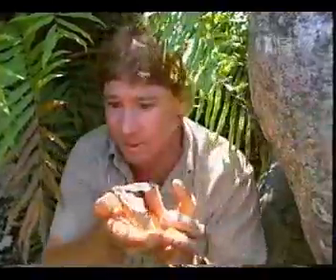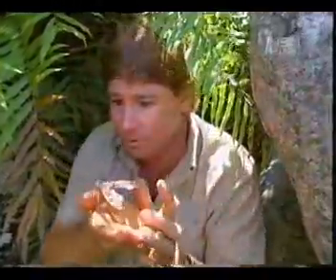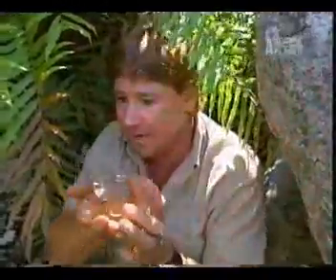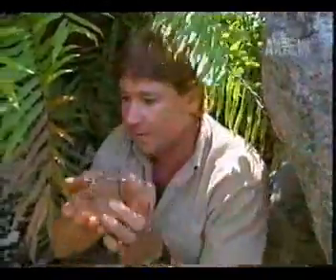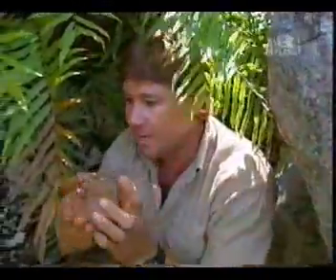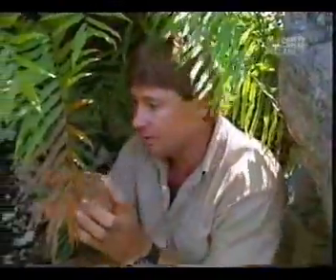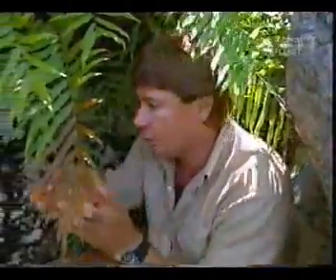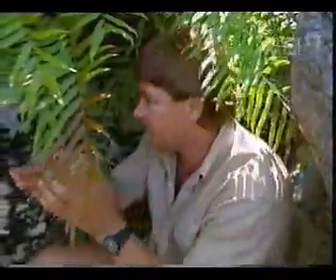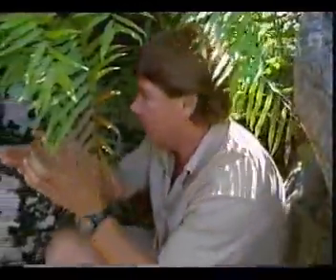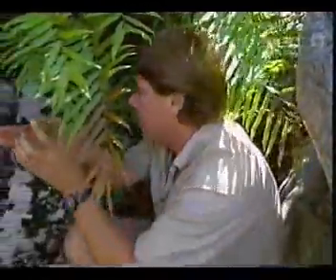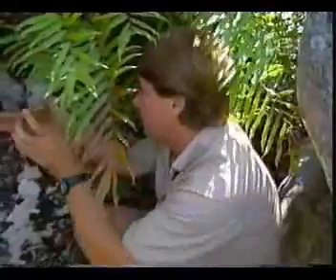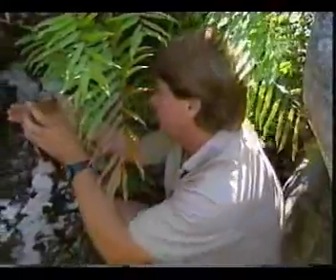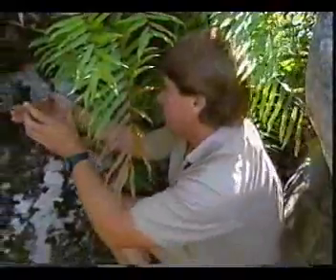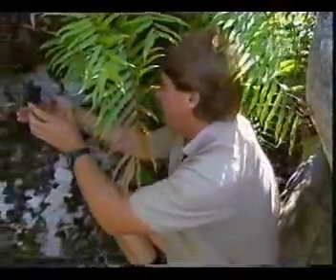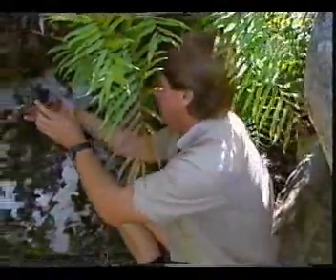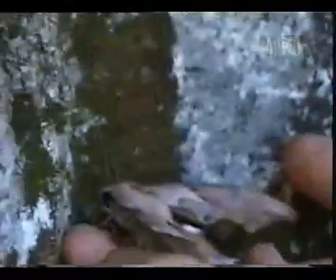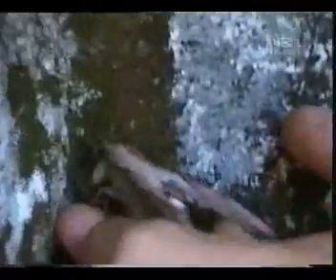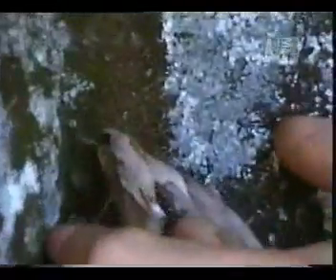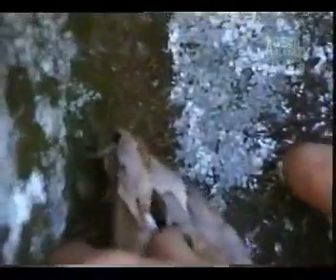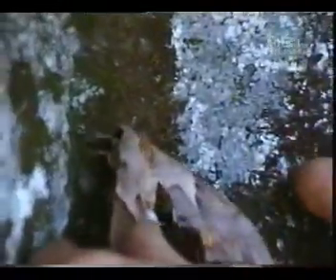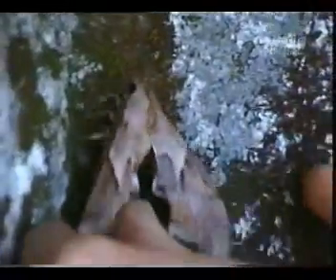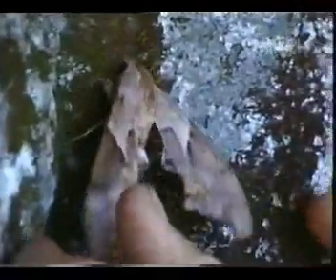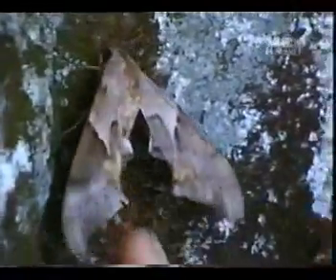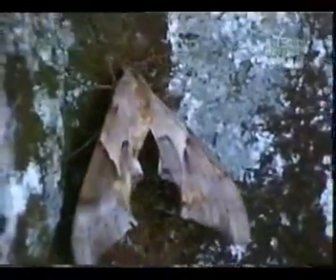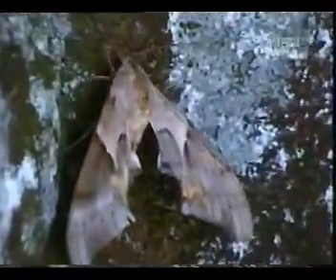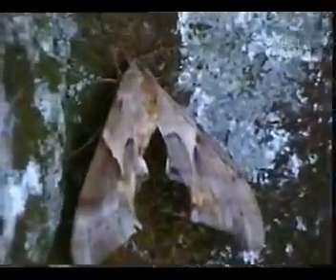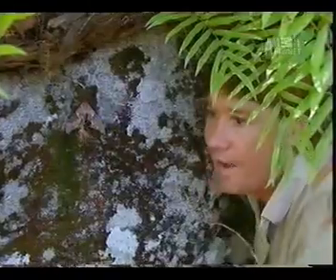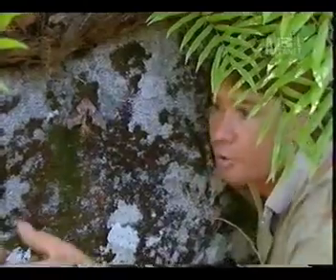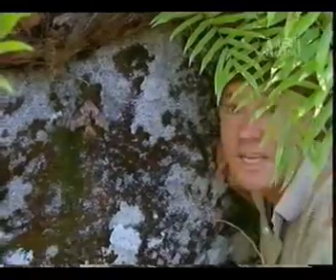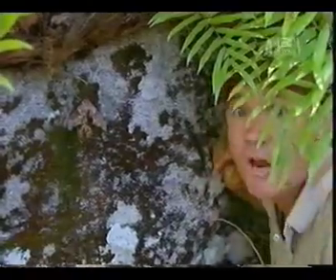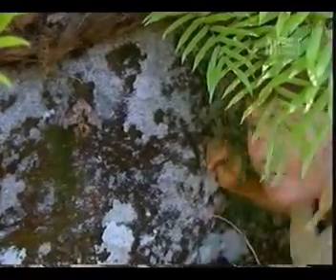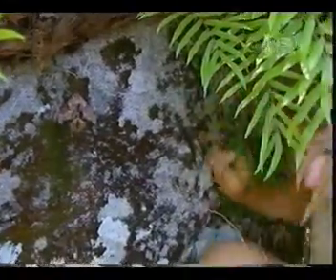I'd better put him back up here — he doesn't like the sunlight. You stick on your rock. There you go. Have a look at these over here.